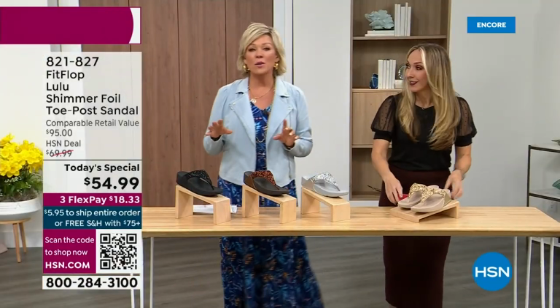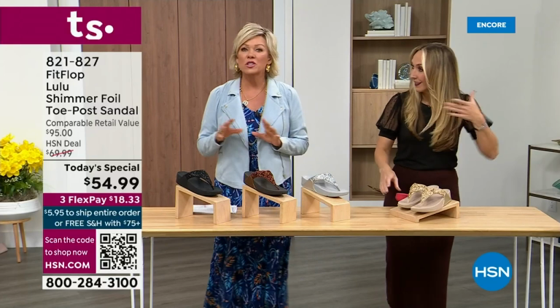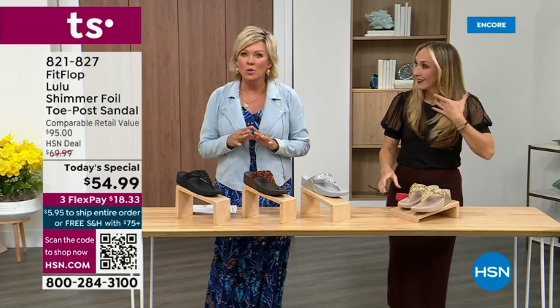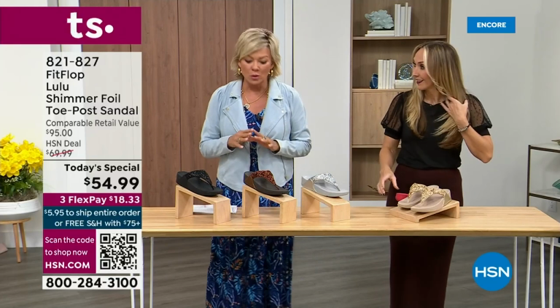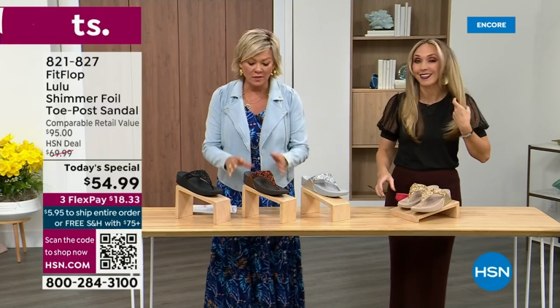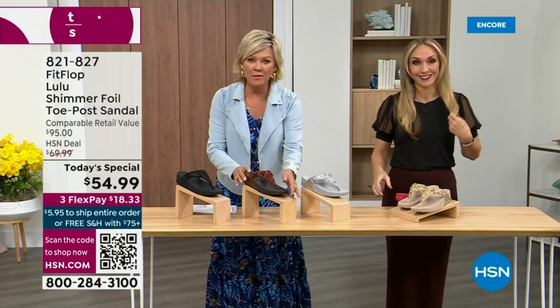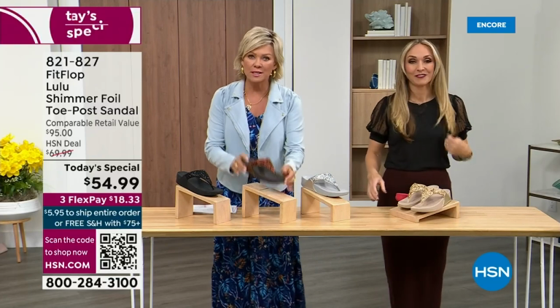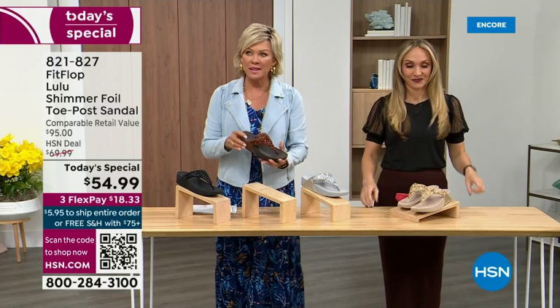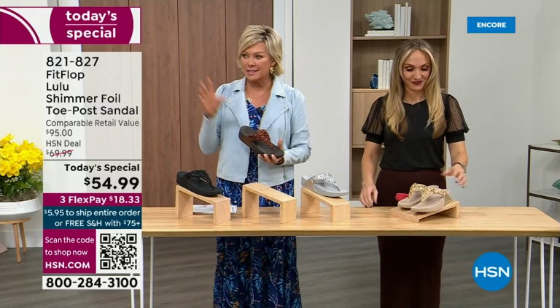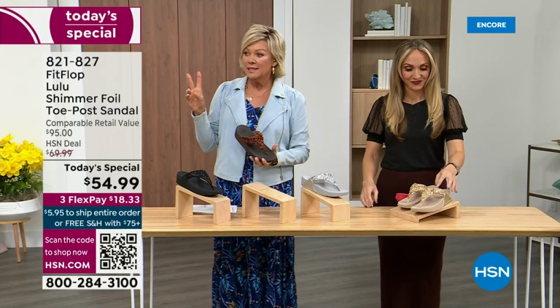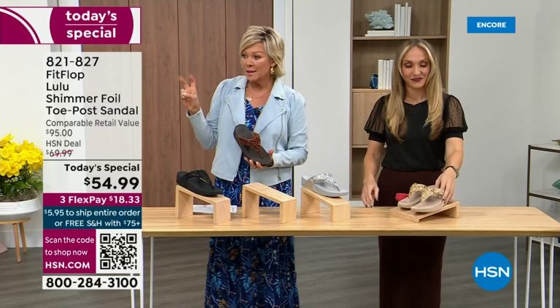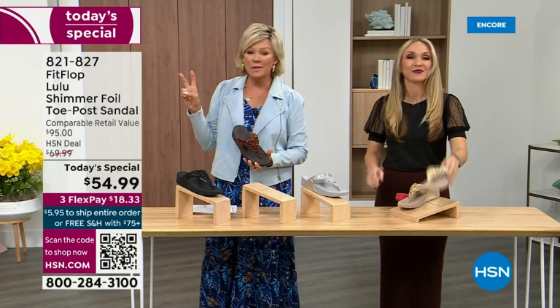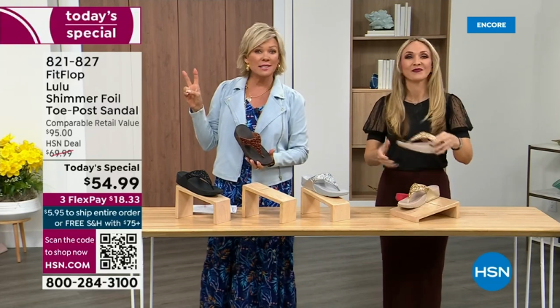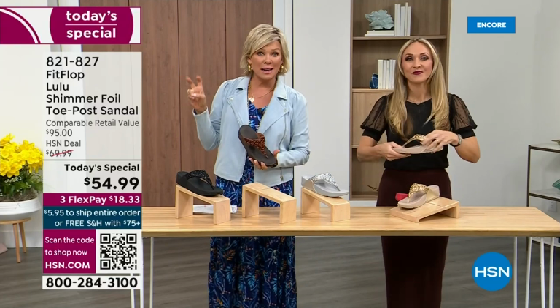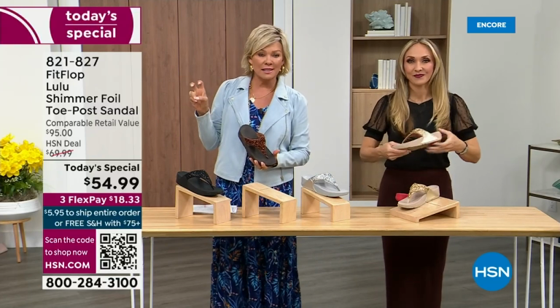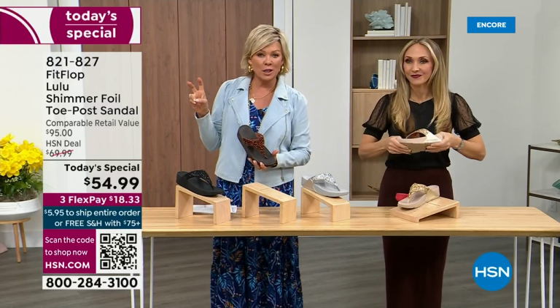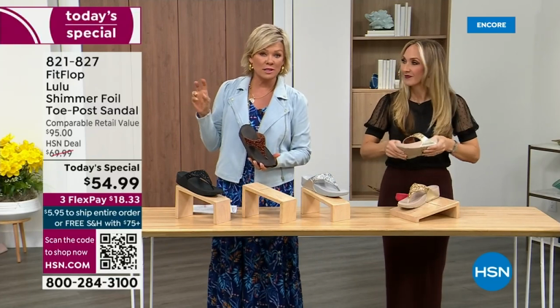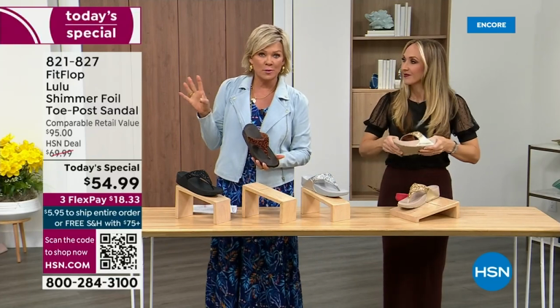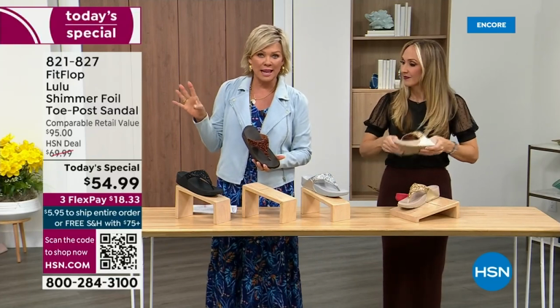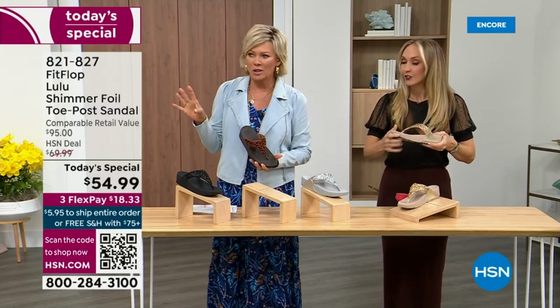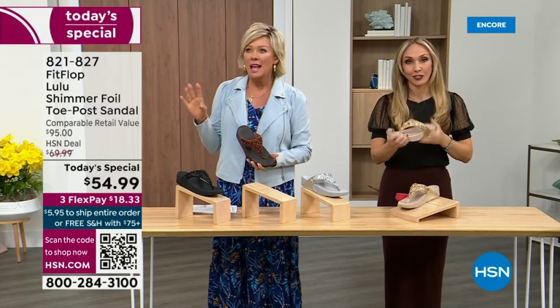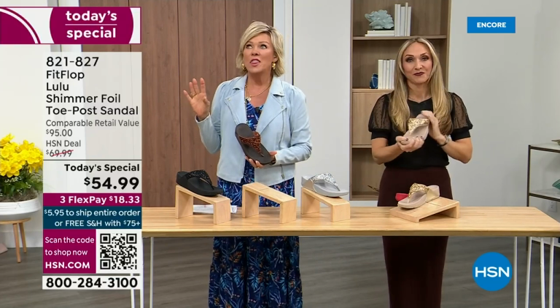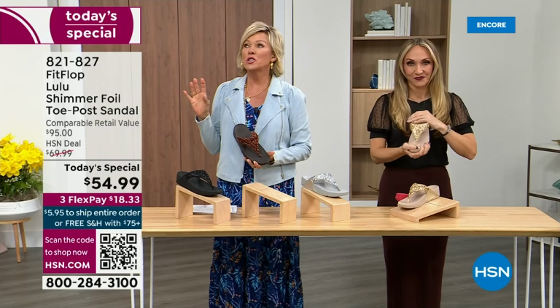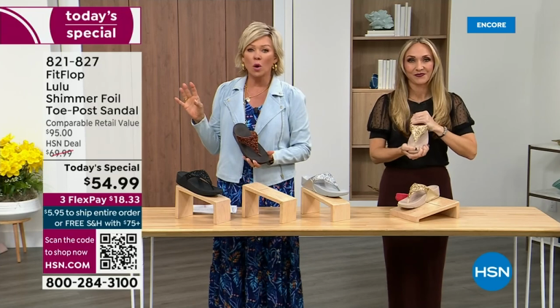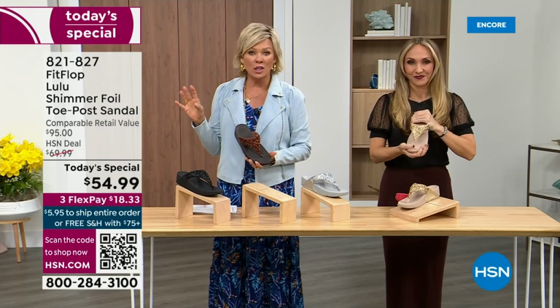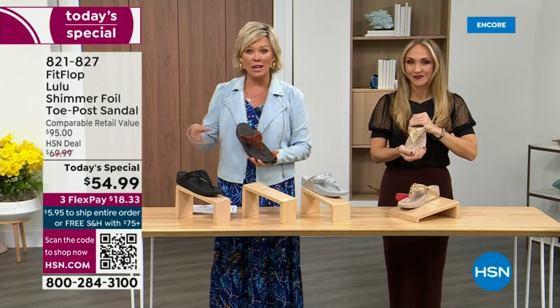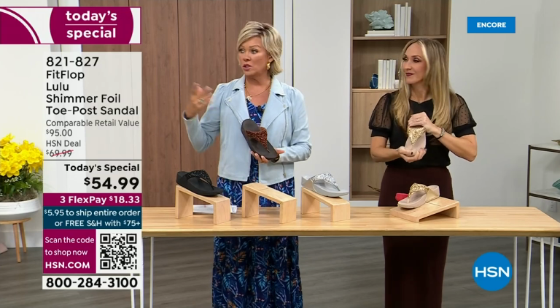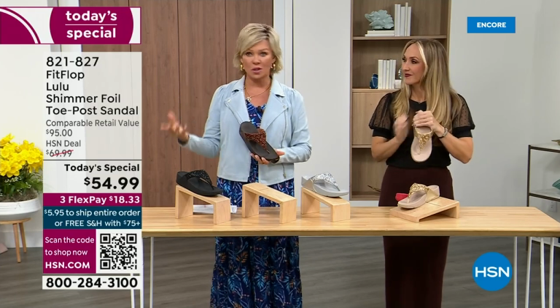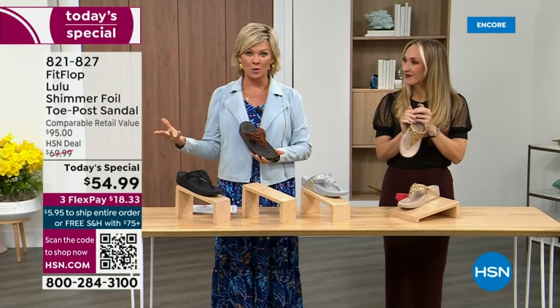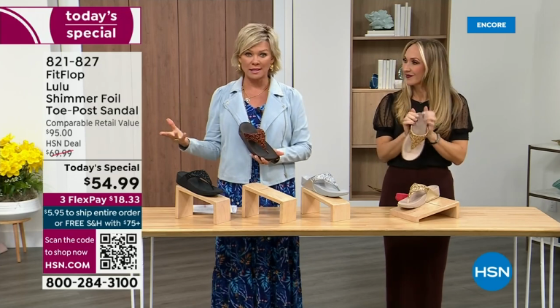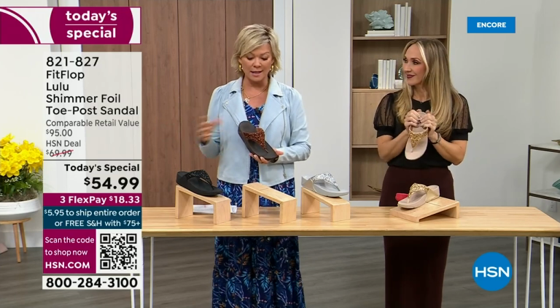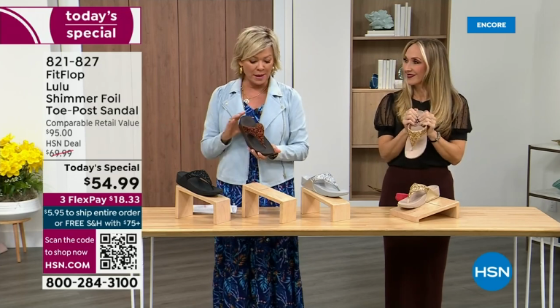The only time you're going to think about your feet is when someone says your shoes are gorgeous. They're so cute — for something that is somewhat of a casual summer sandal, you can so dress these up.